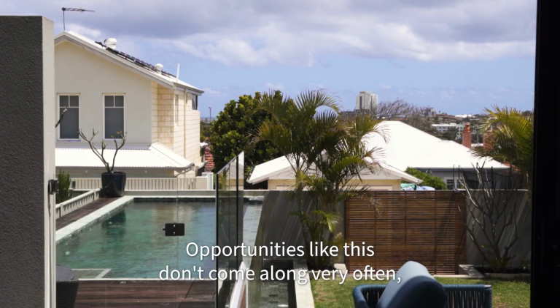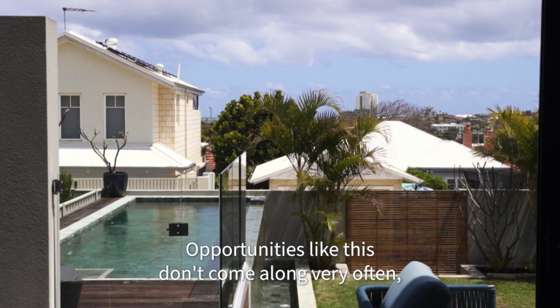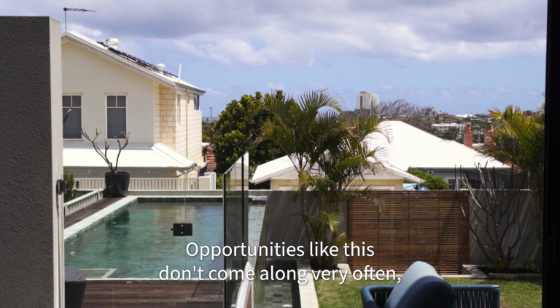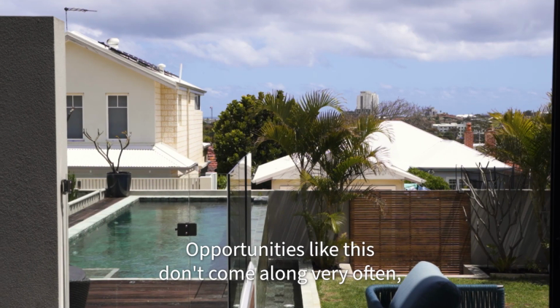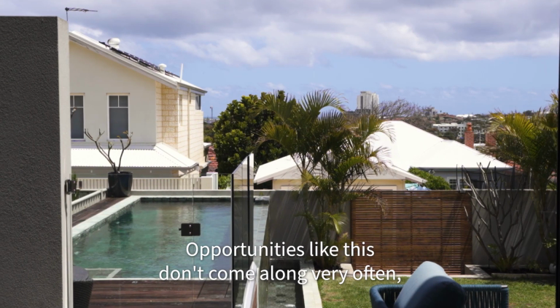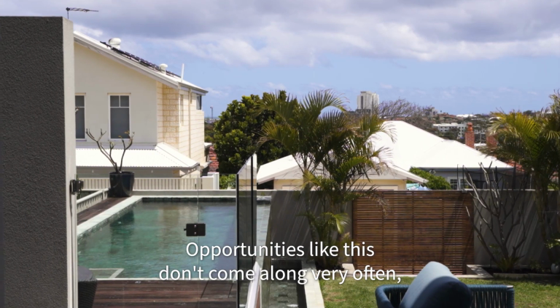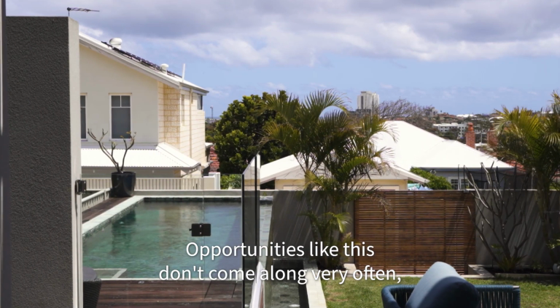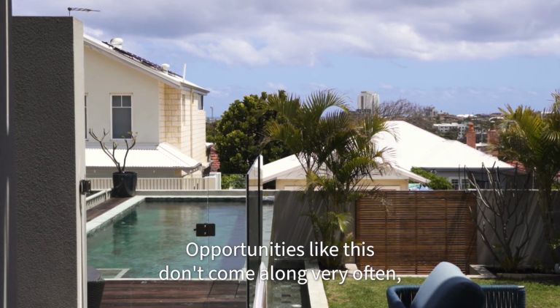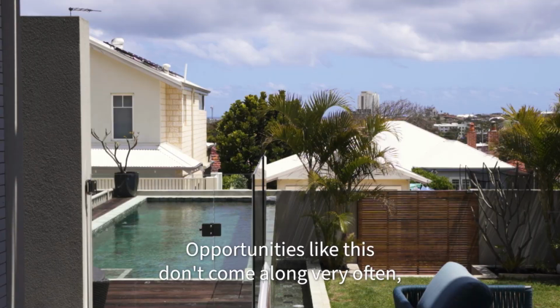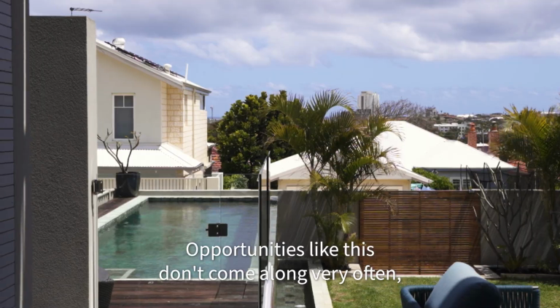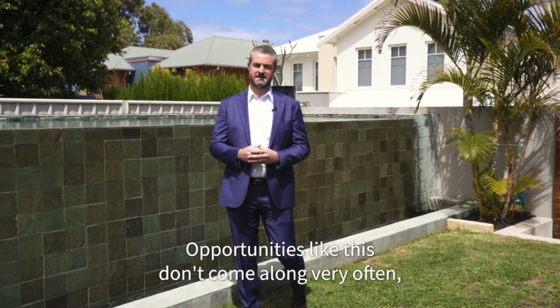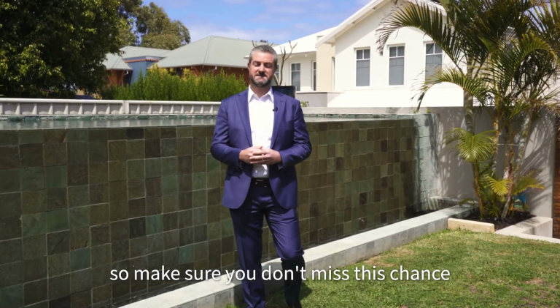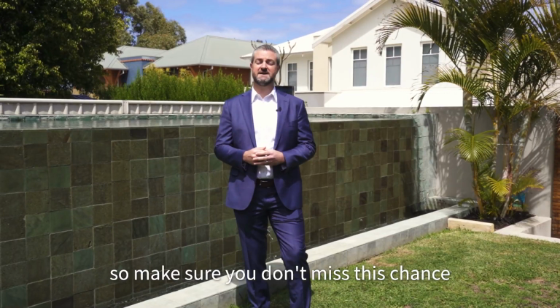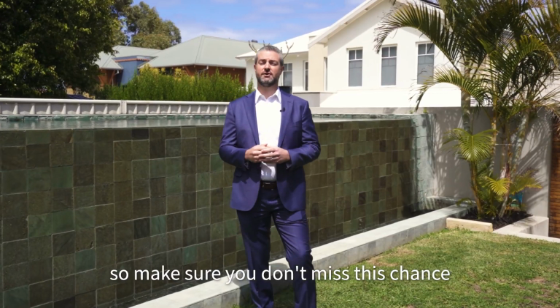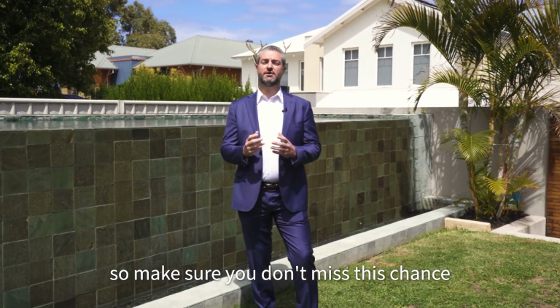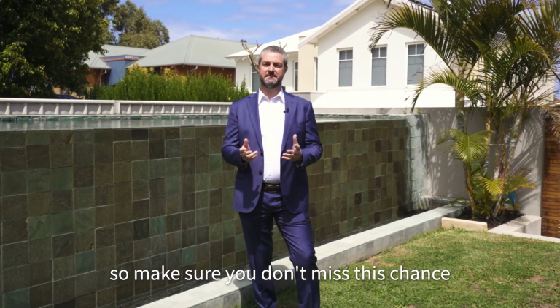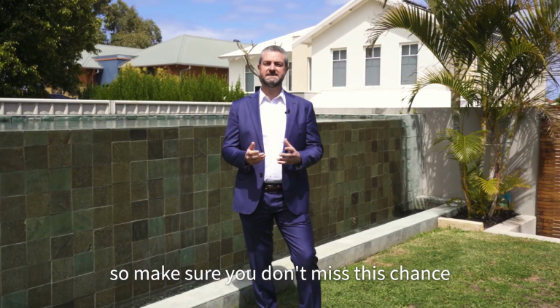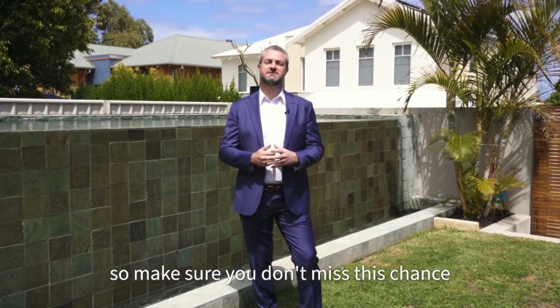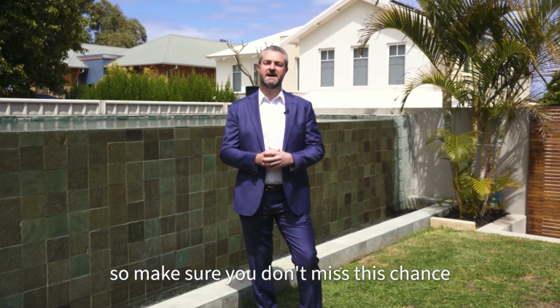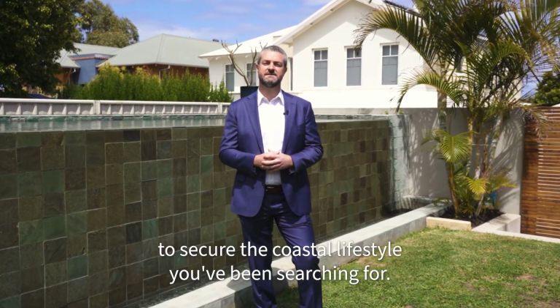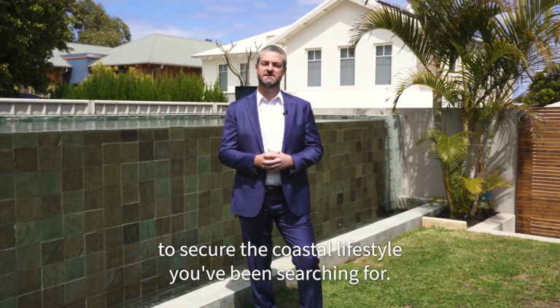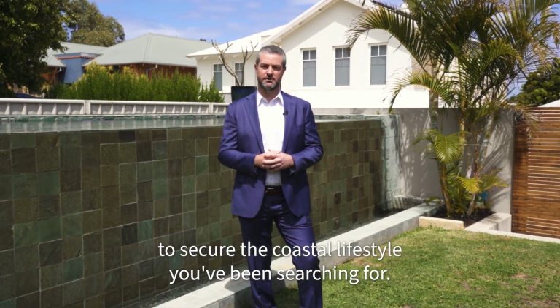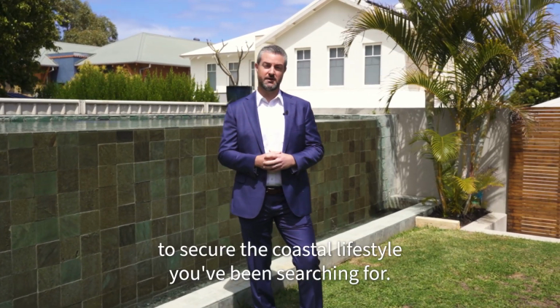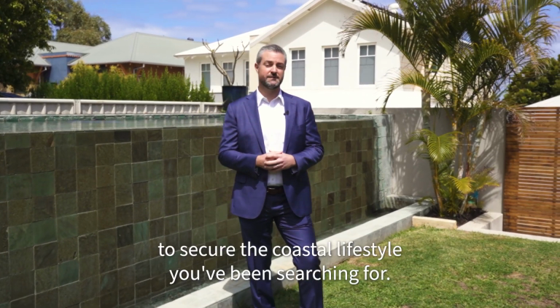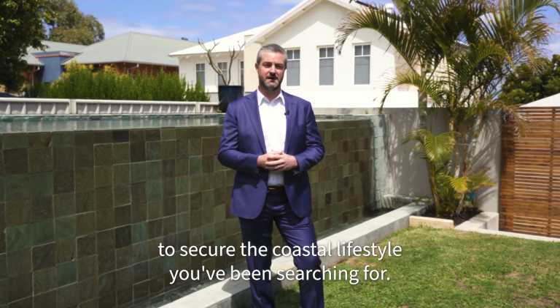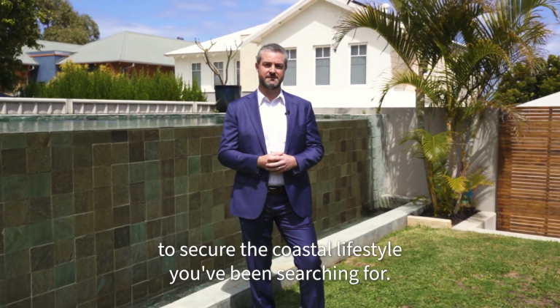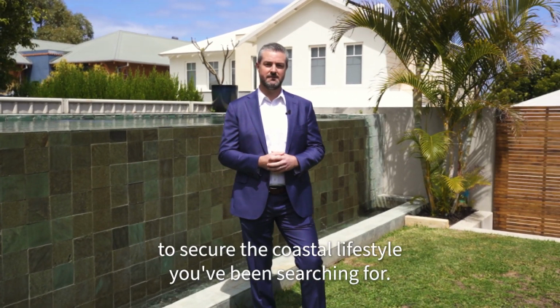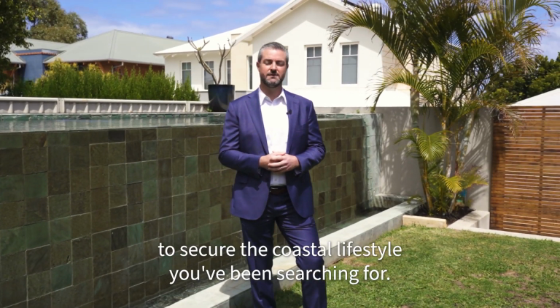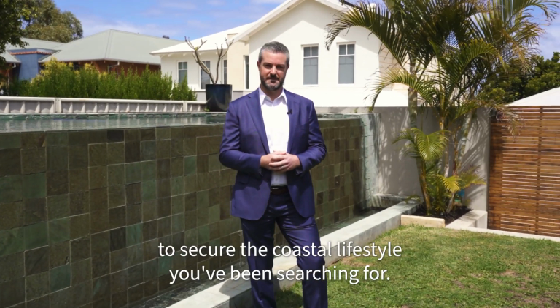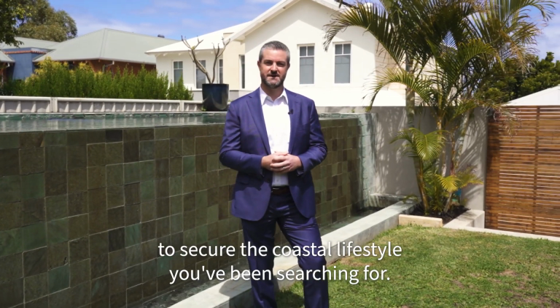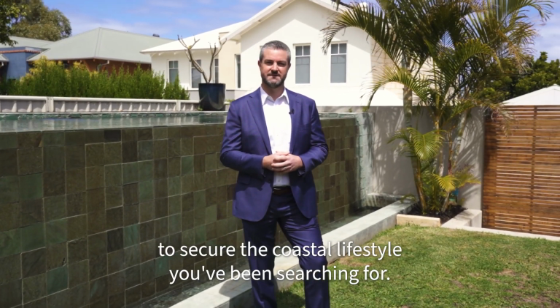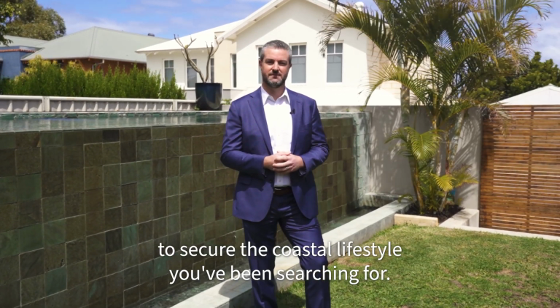Opportunities like this don't come along very often, so make sure you don't miss this chance to secure the coastal lifestyle you've been searching for.